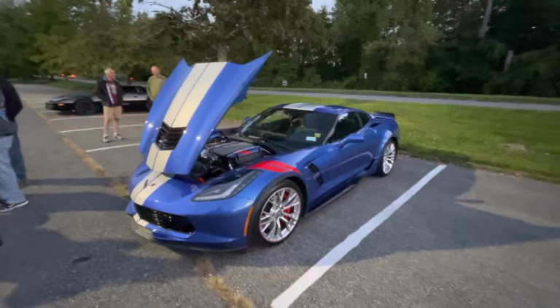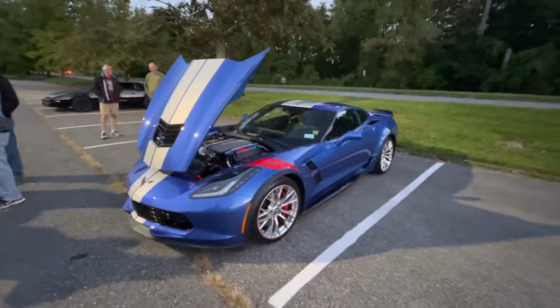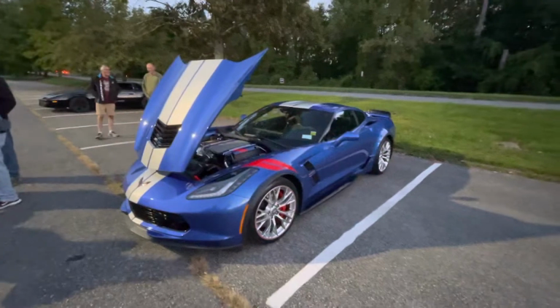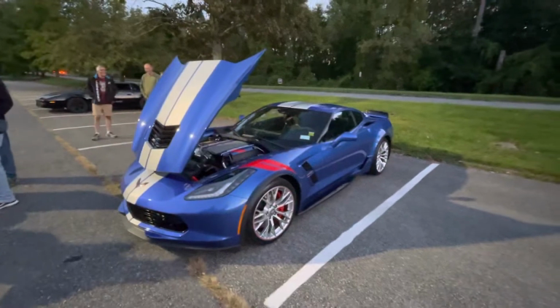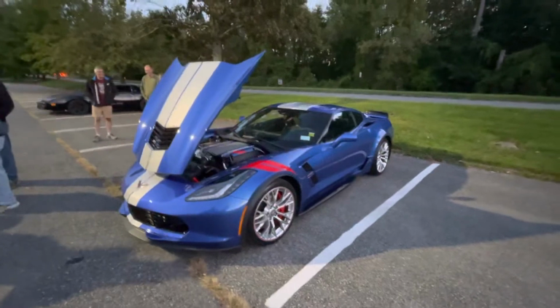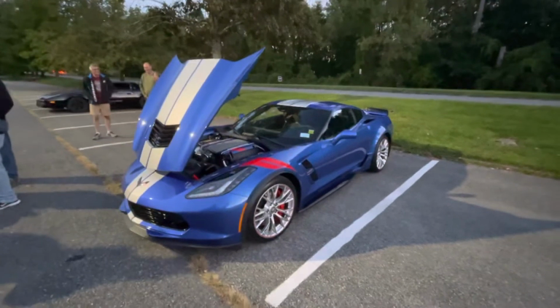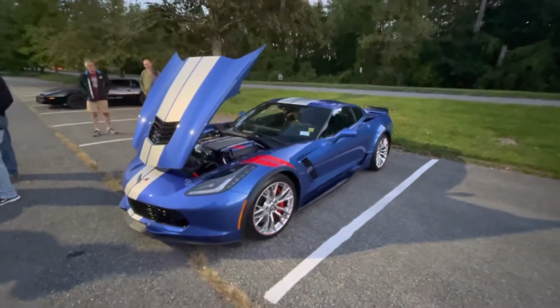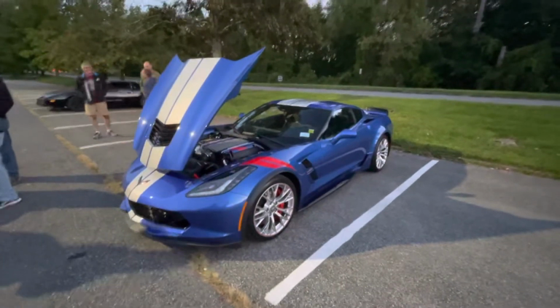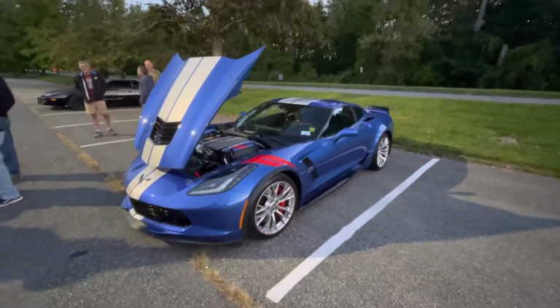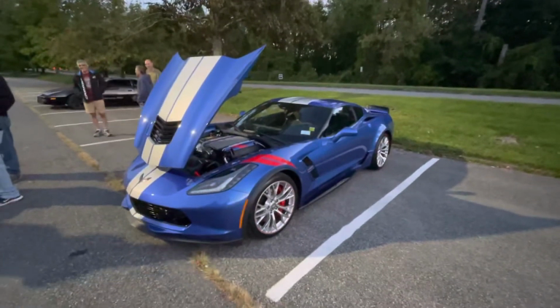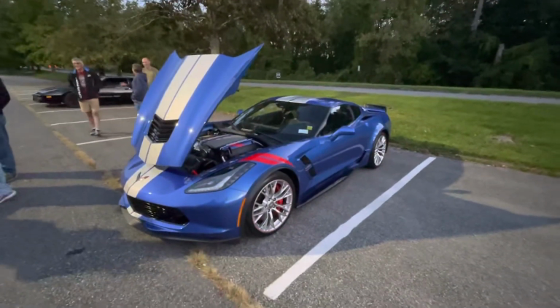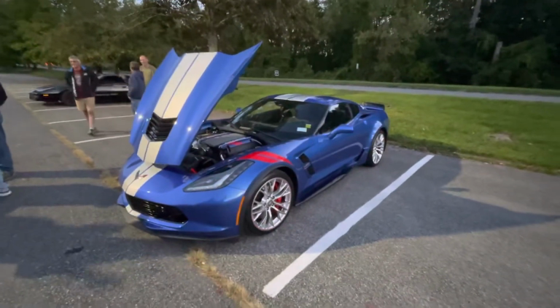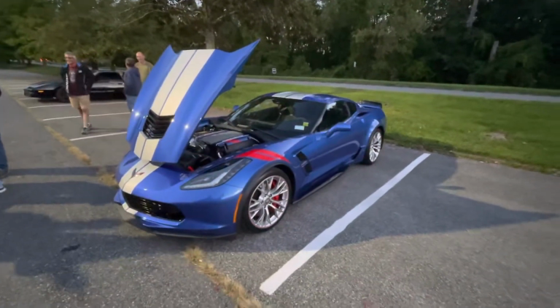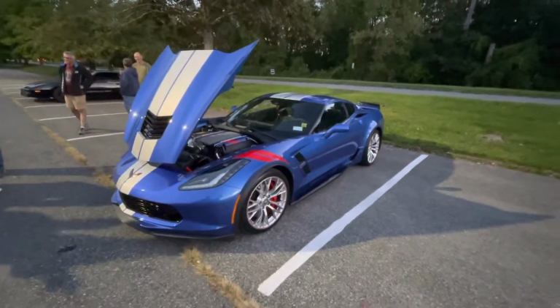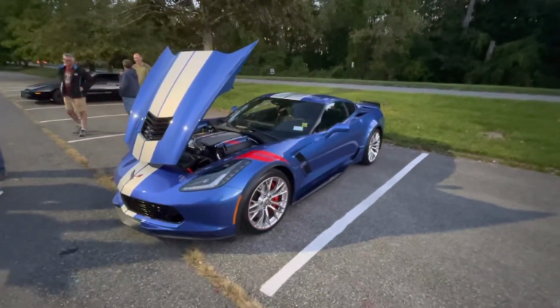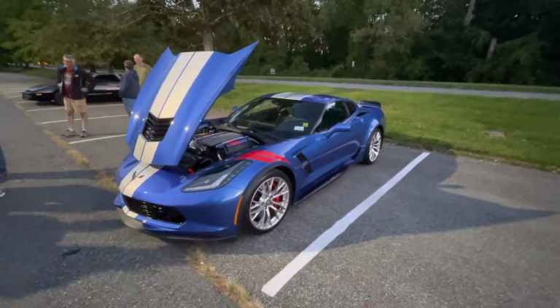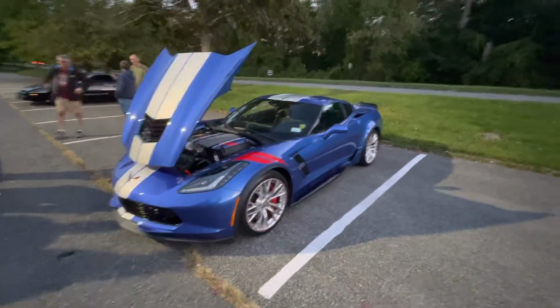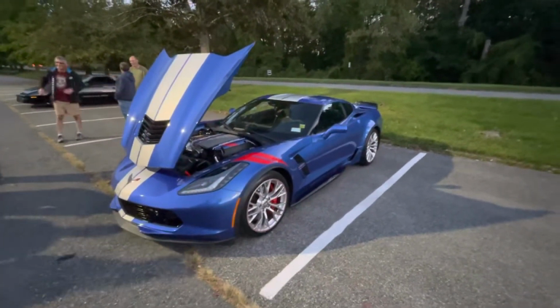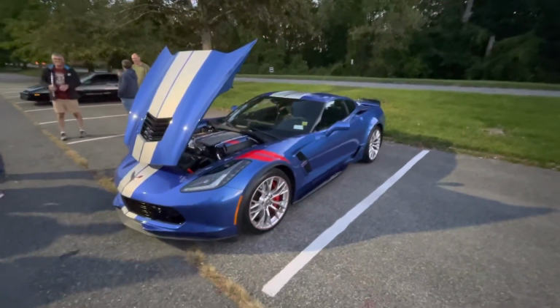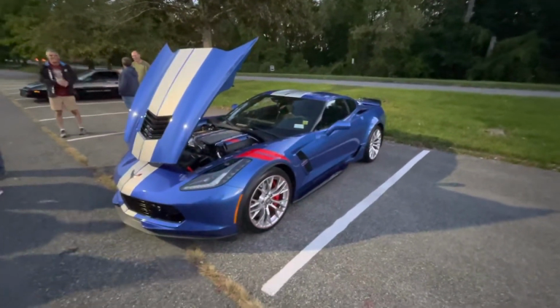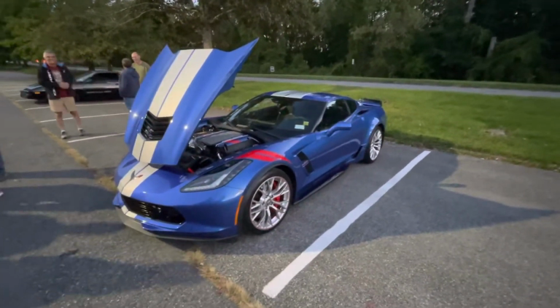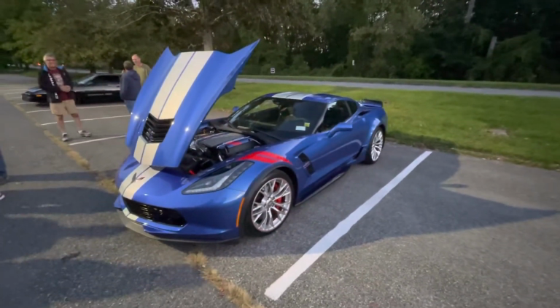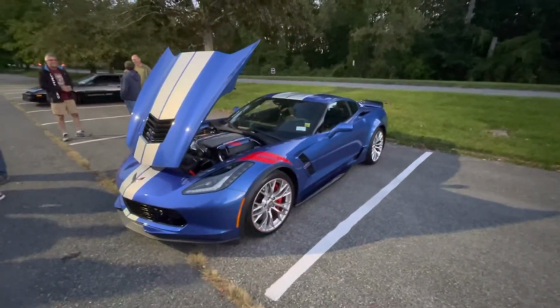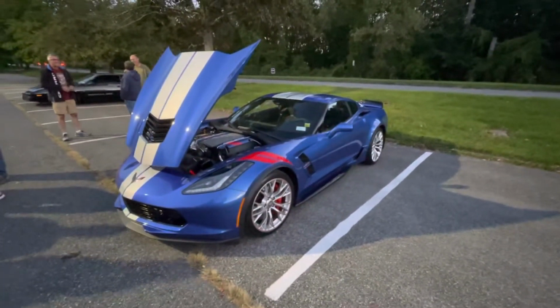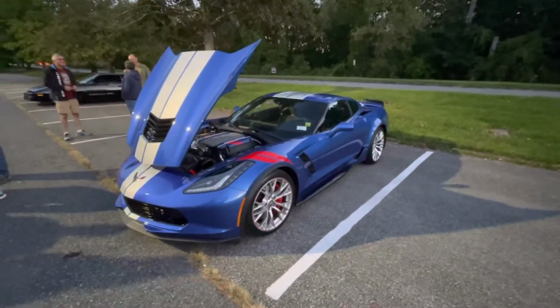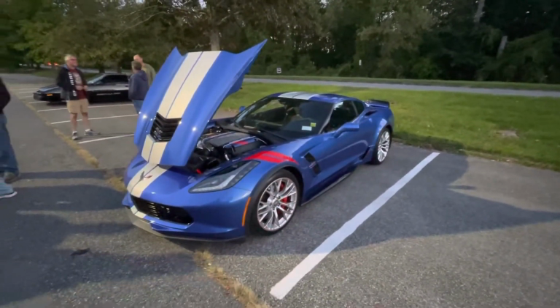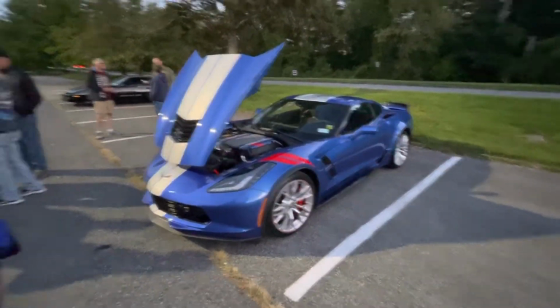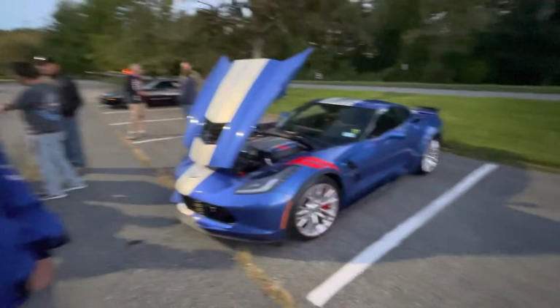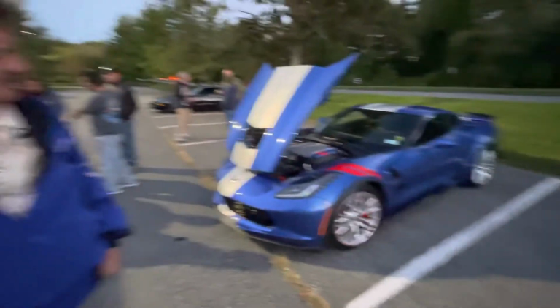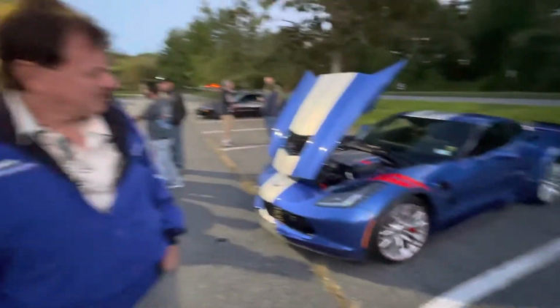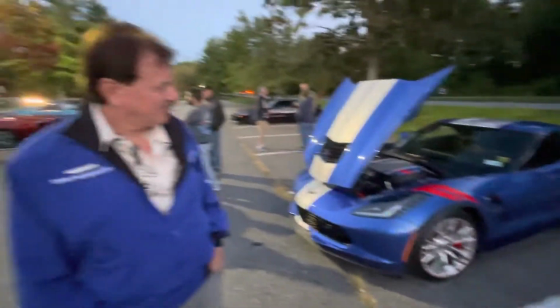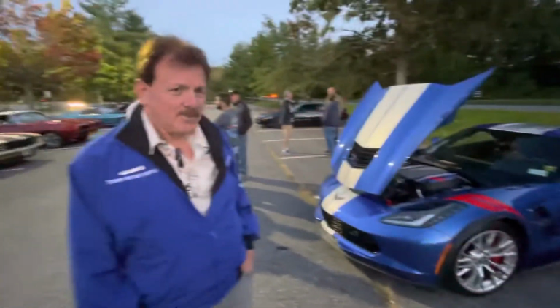Good evening, everybody. You are here tonight with Keith with his gorgeous 2019 Corvette. How are you doing, Keith?